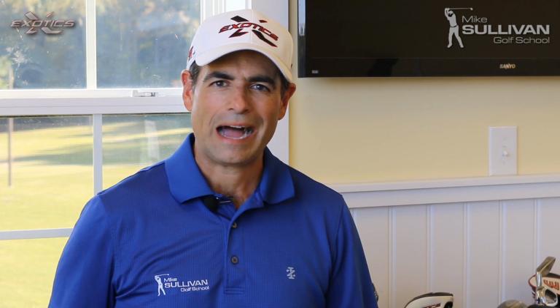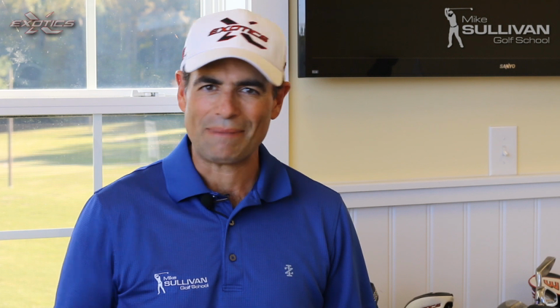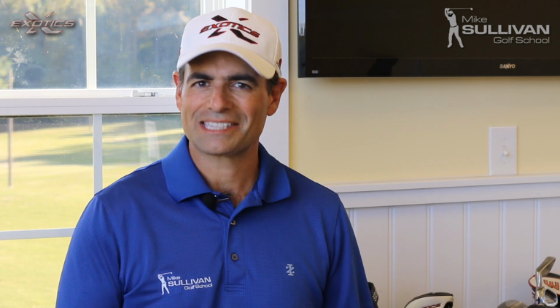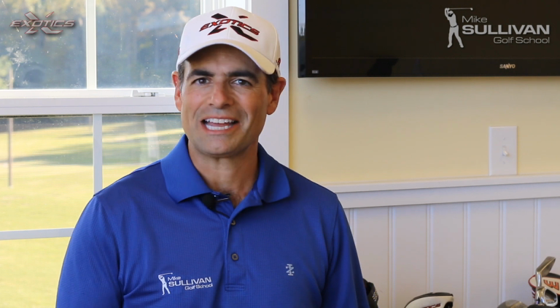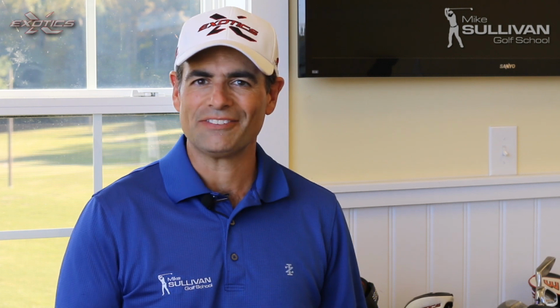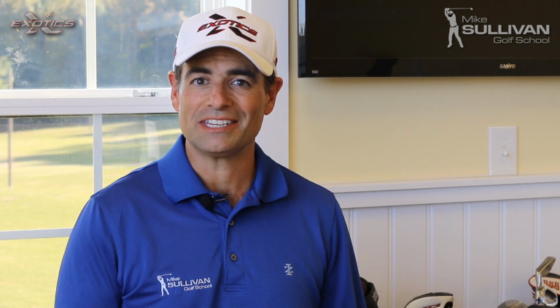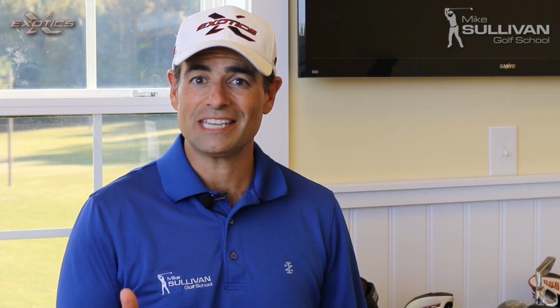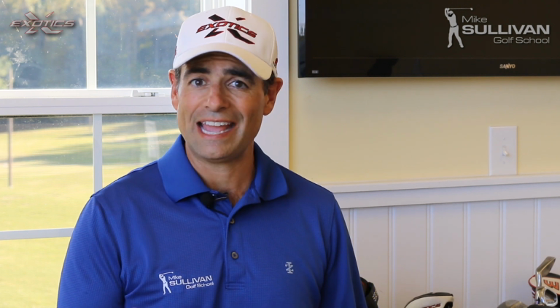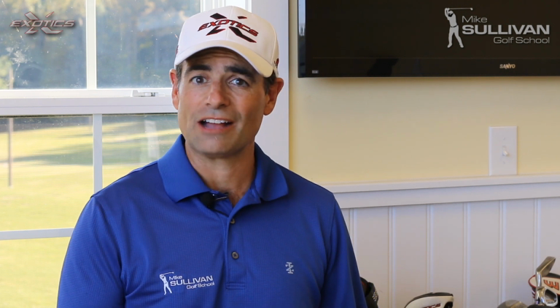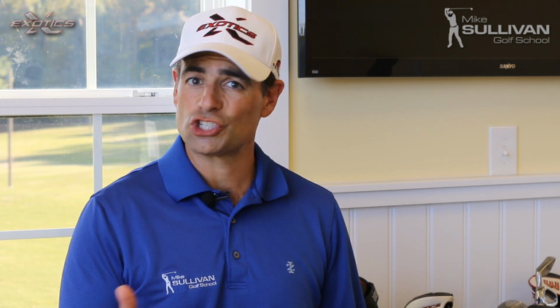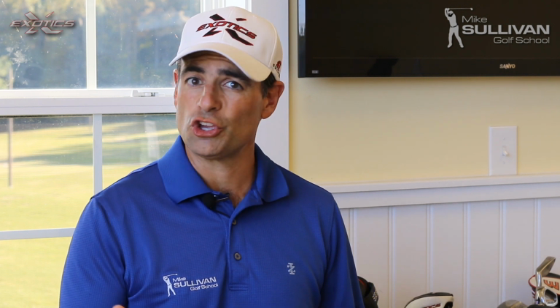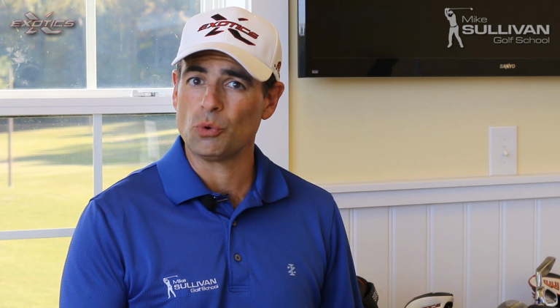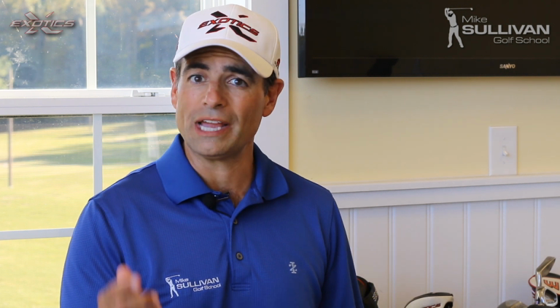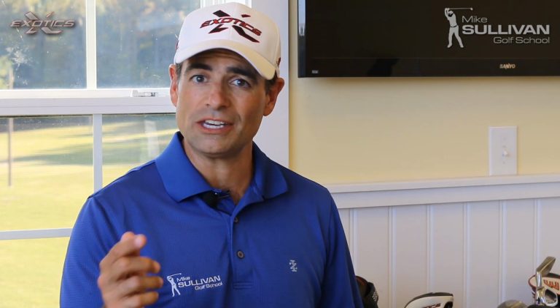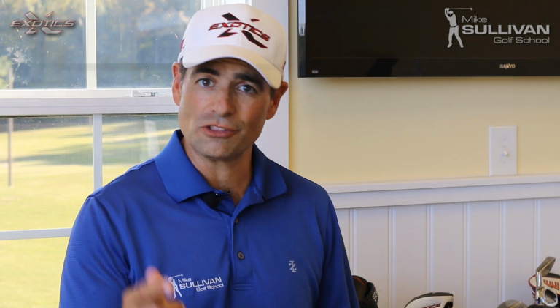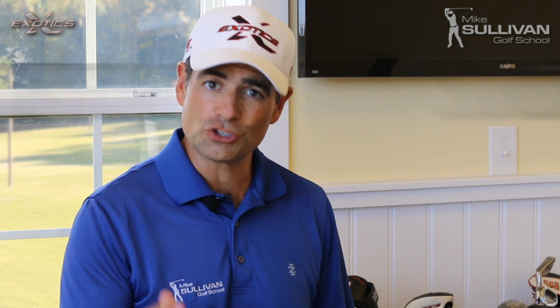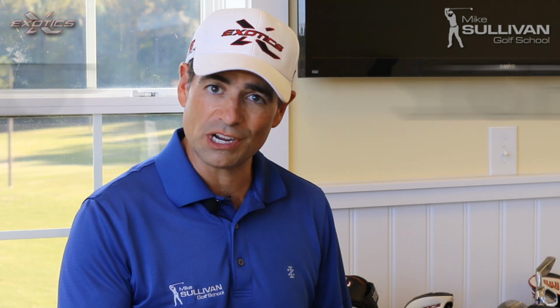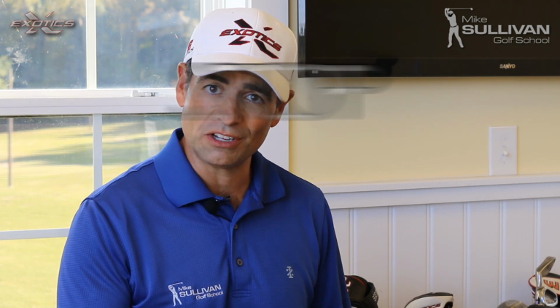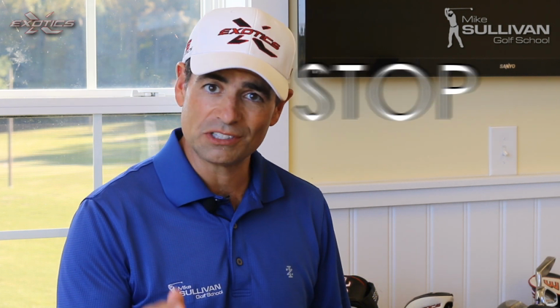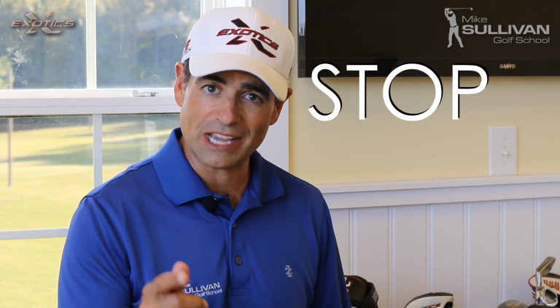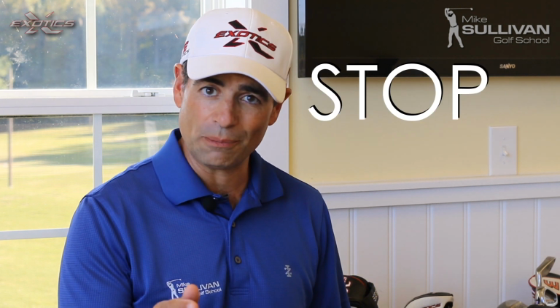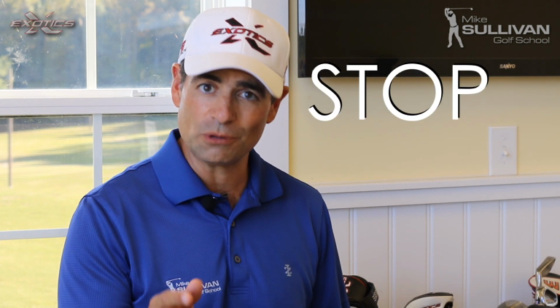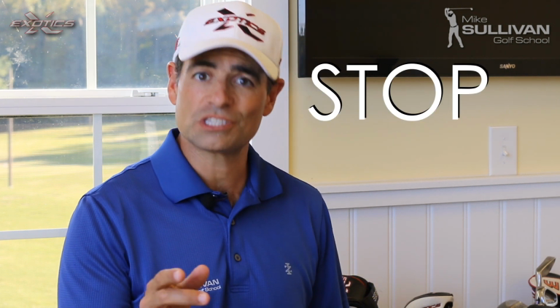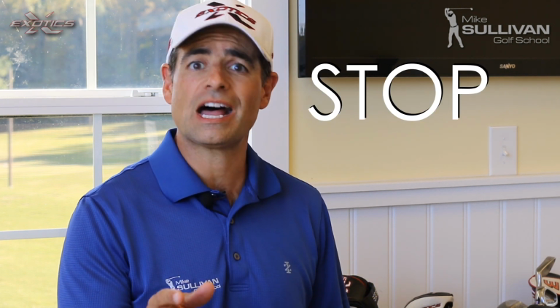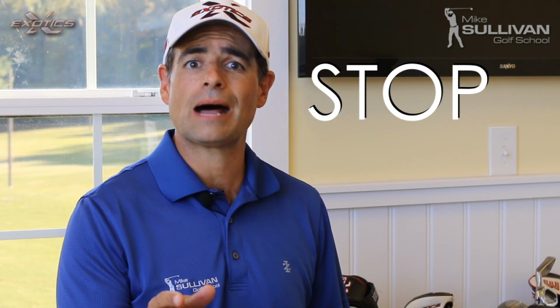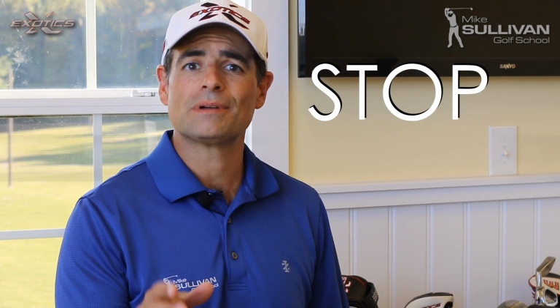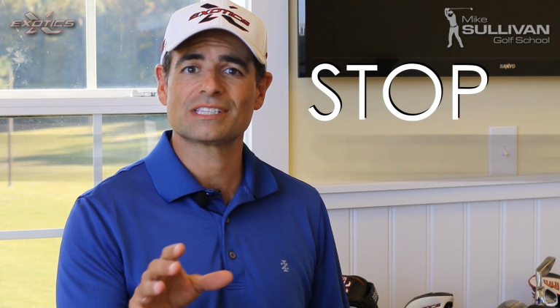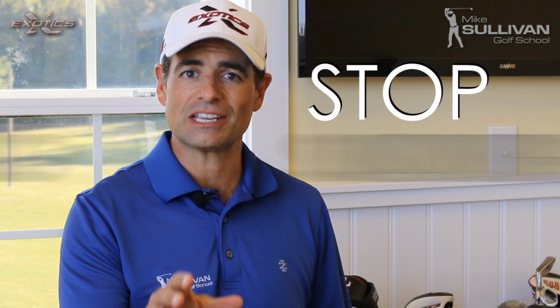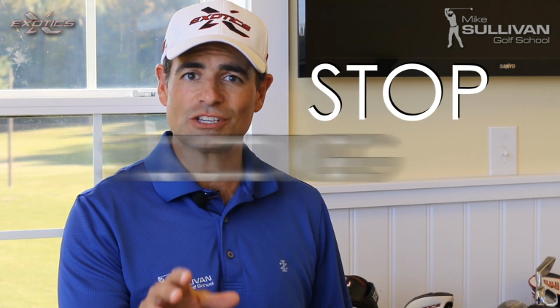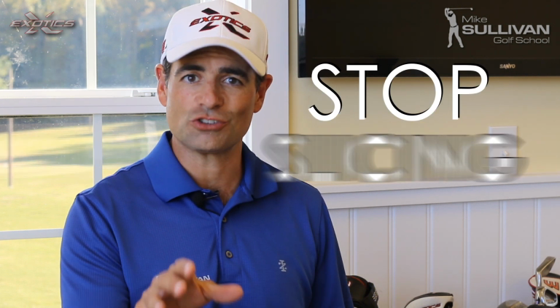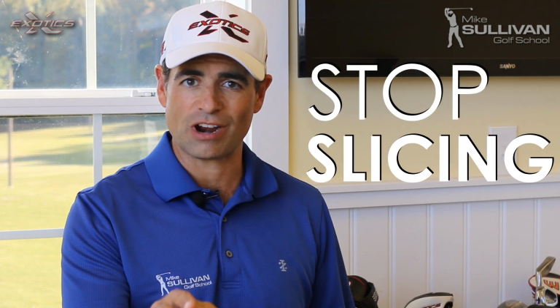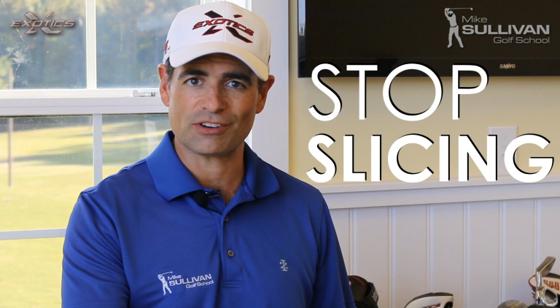I'm Mike Sullivan. Today I'll show you another drill to help you stop slicing your driver.